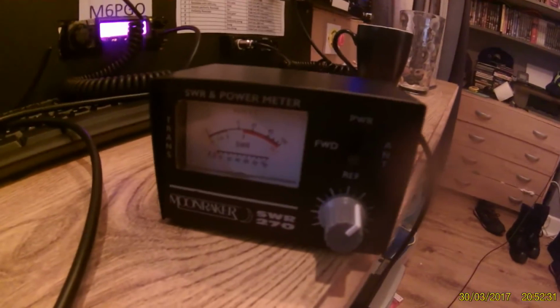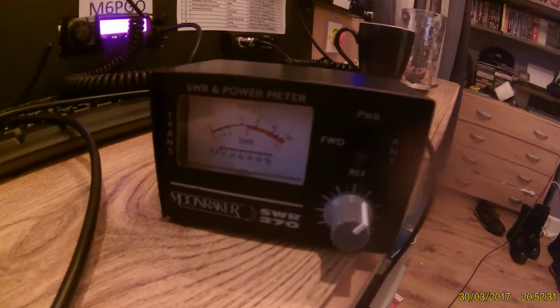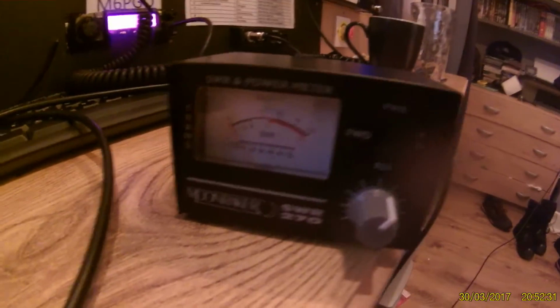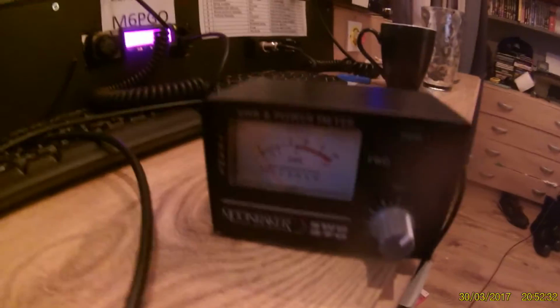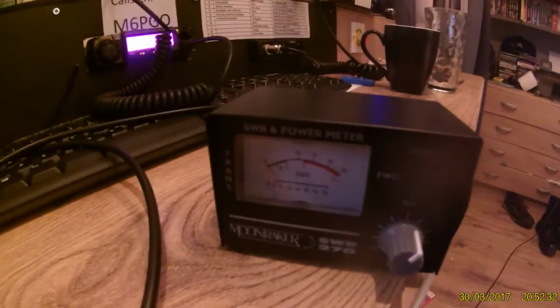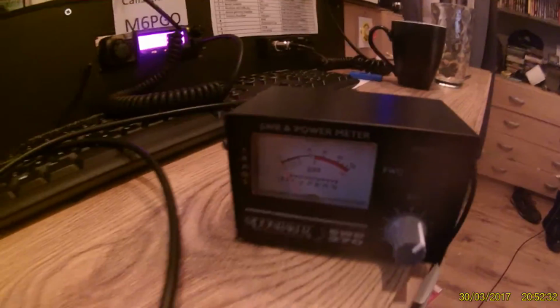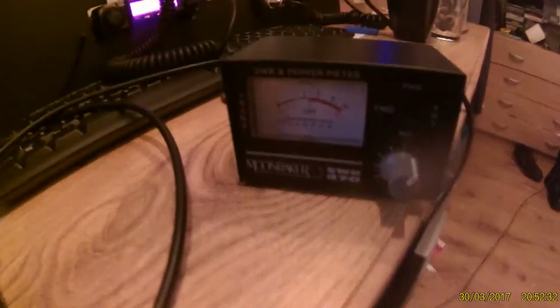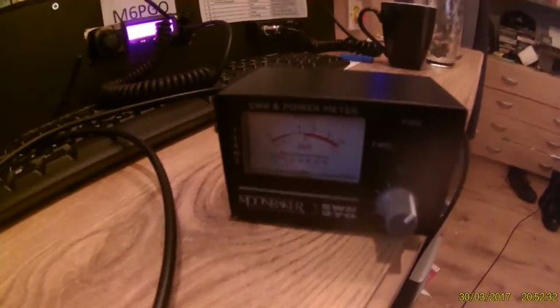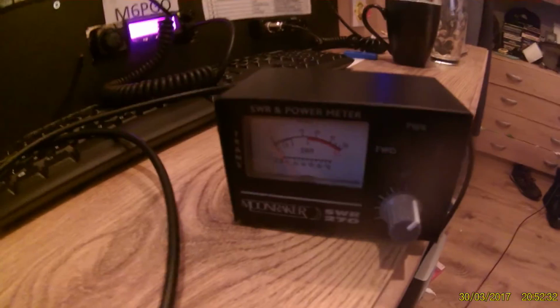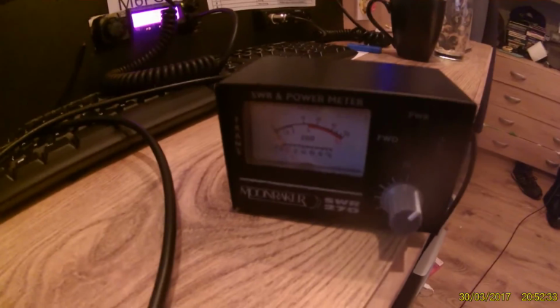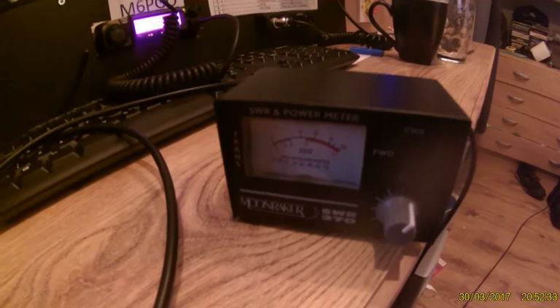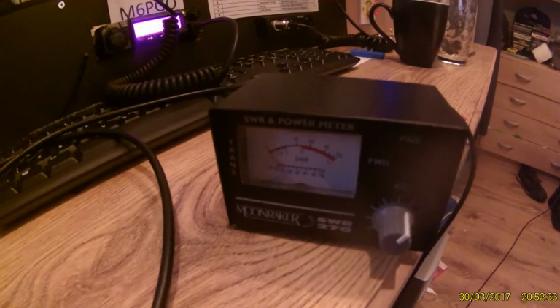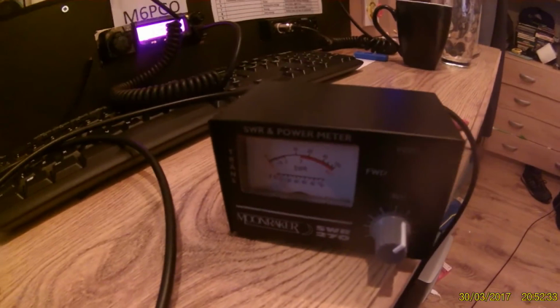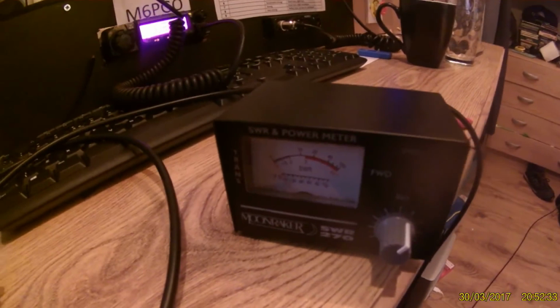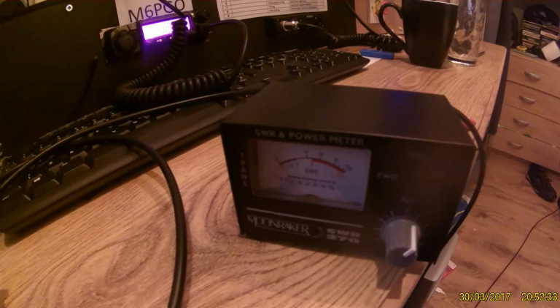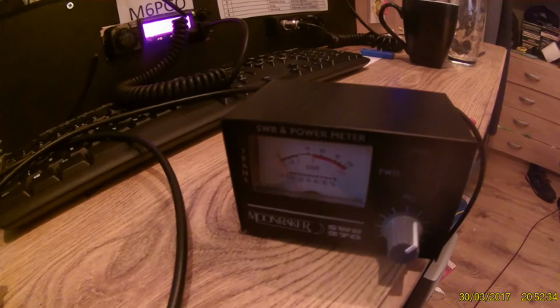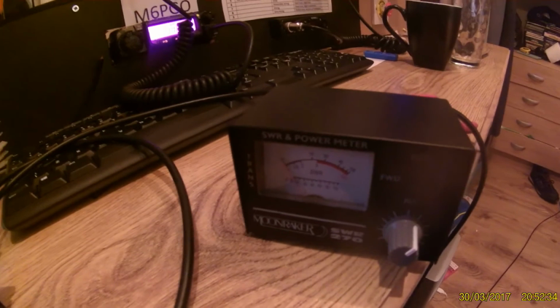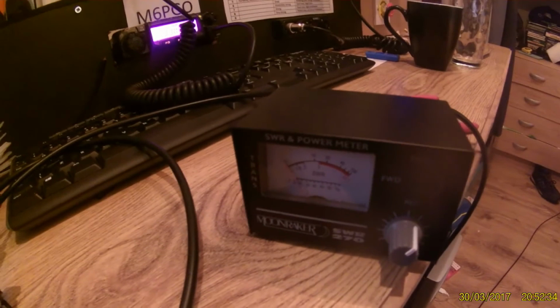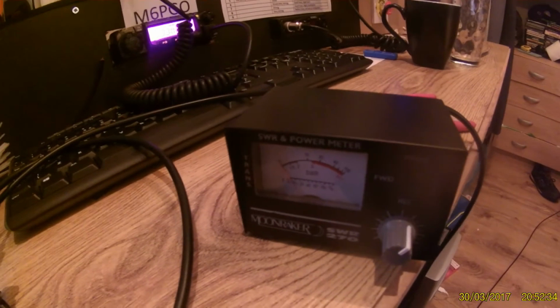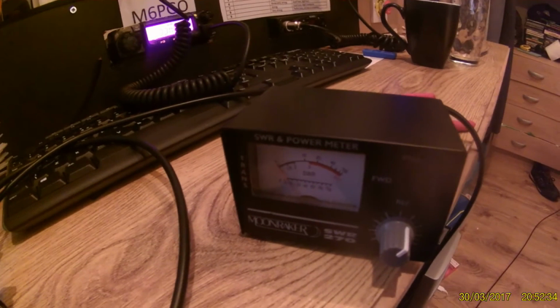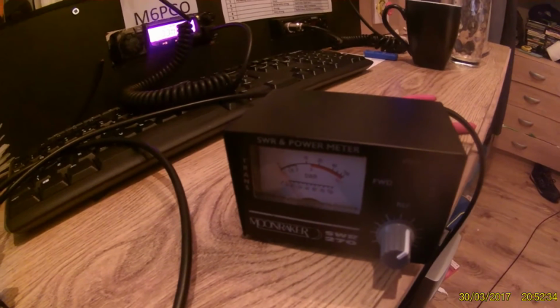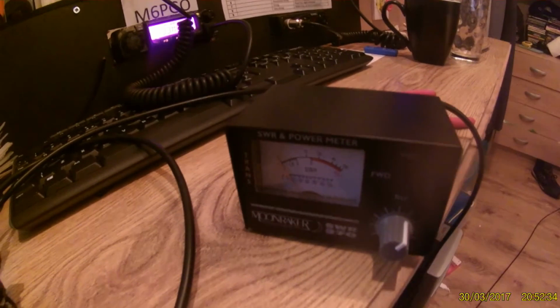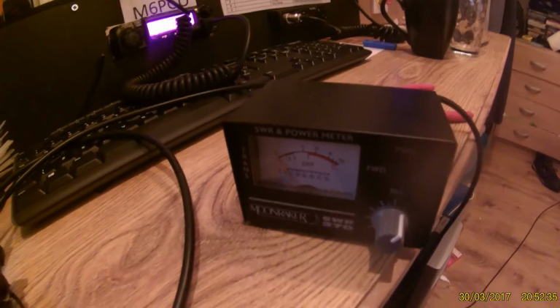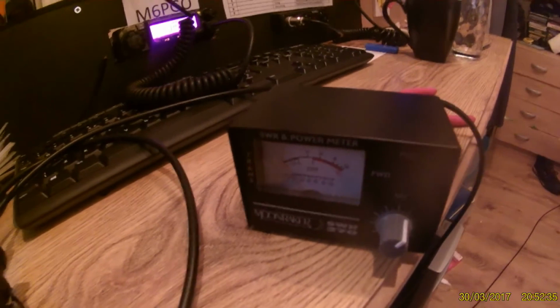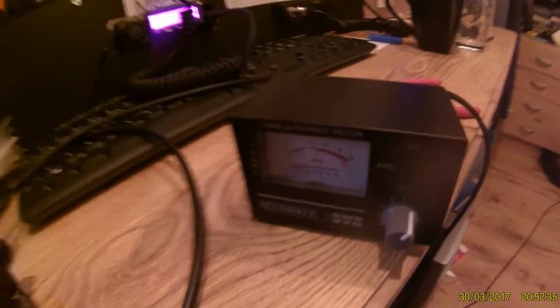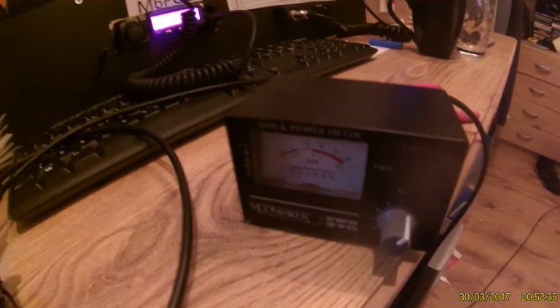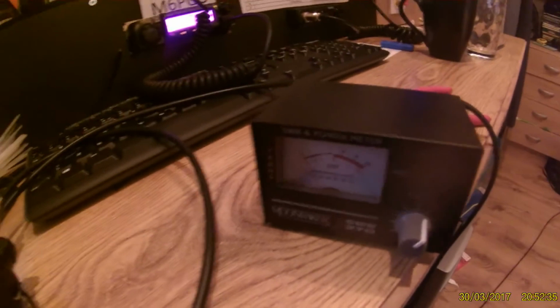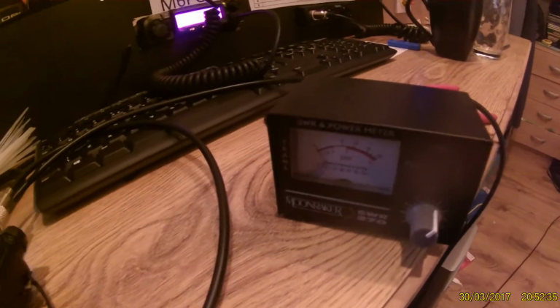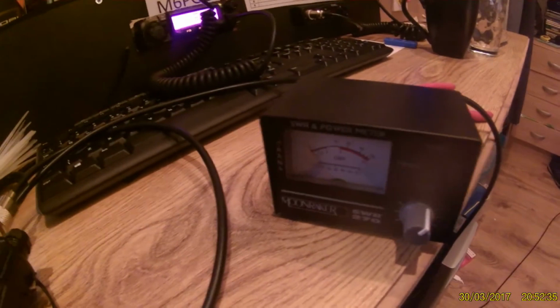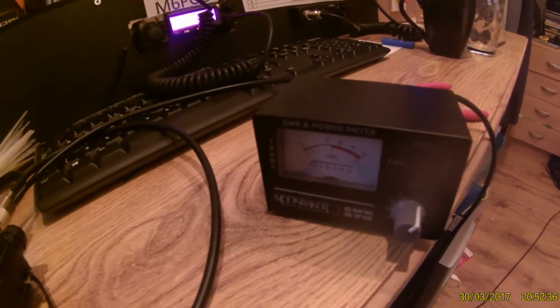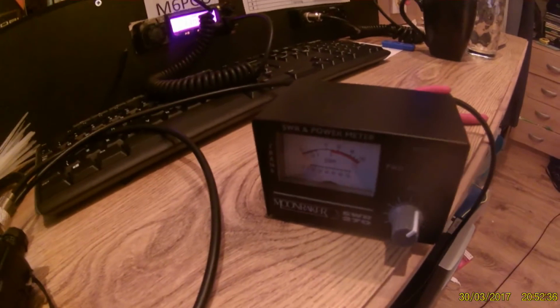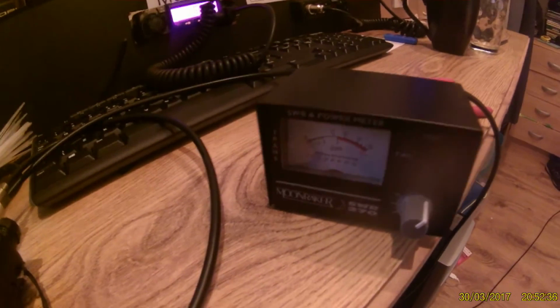That's my Slim Jim for you — Flower Pot for you. So I've got 1.5 at VHF.